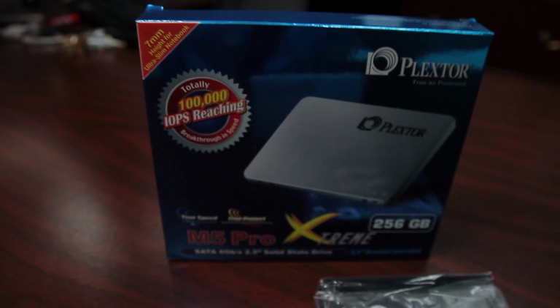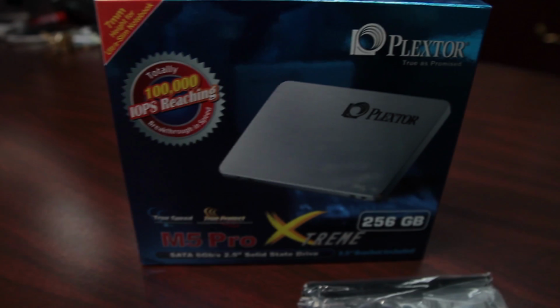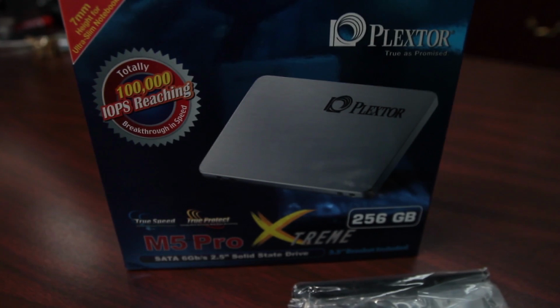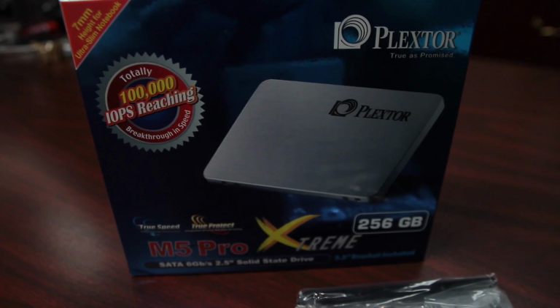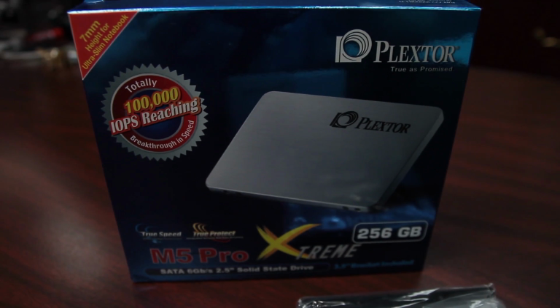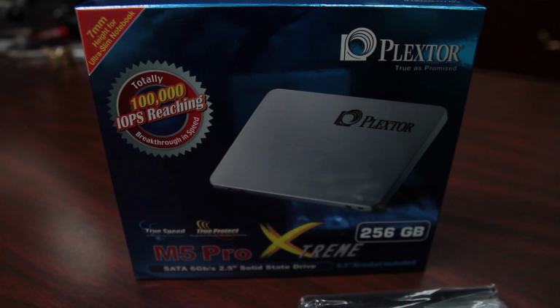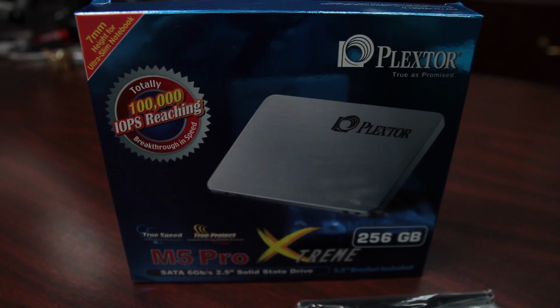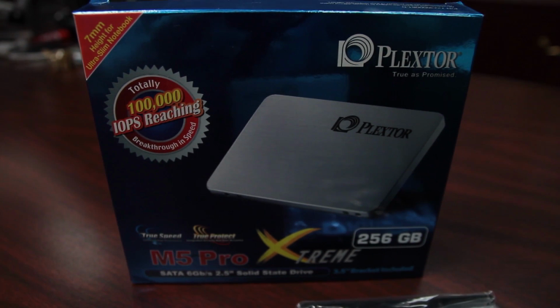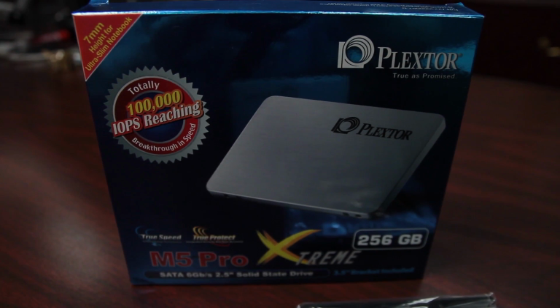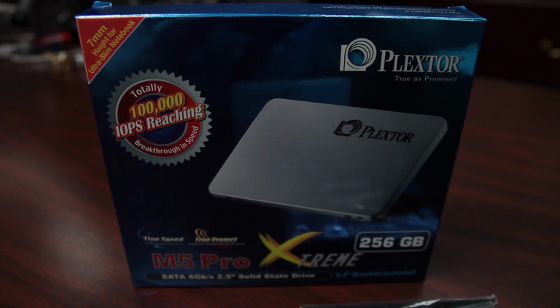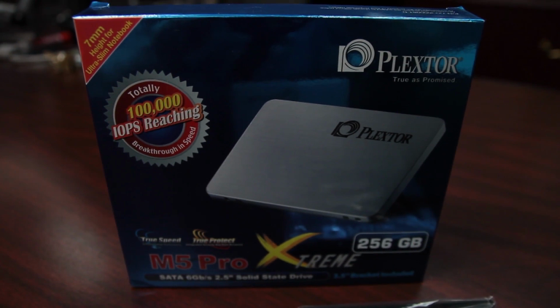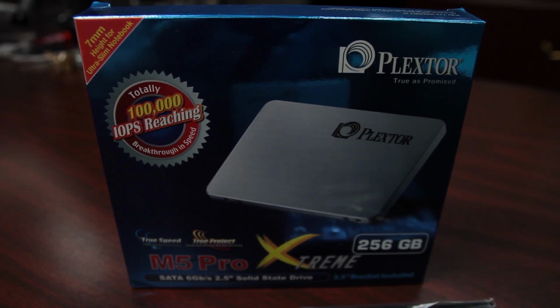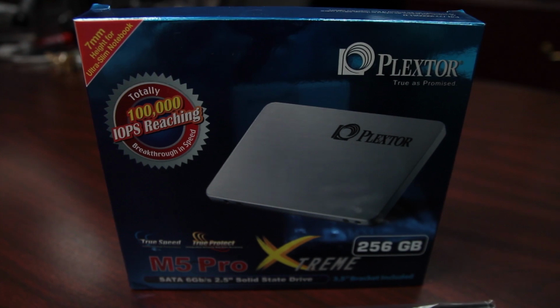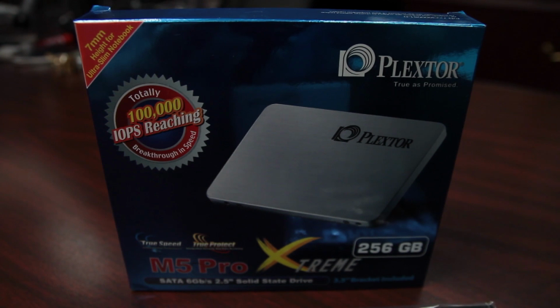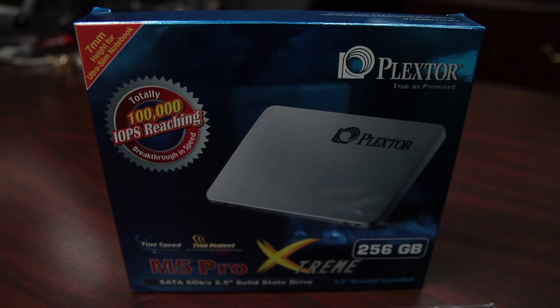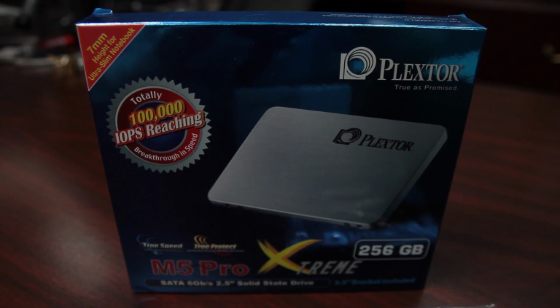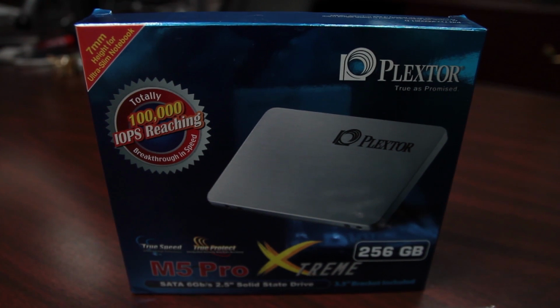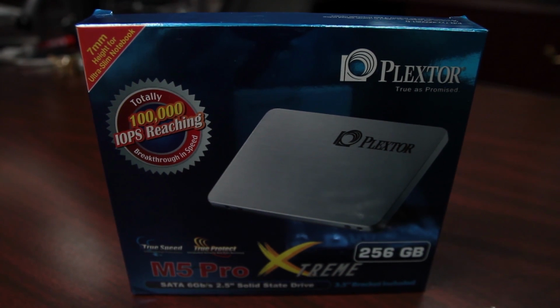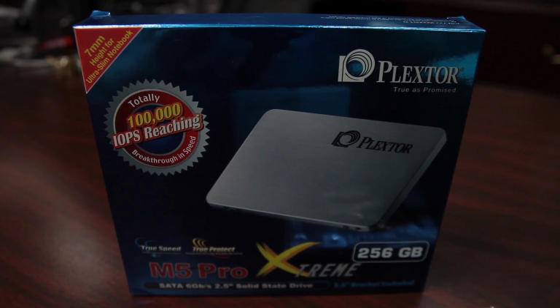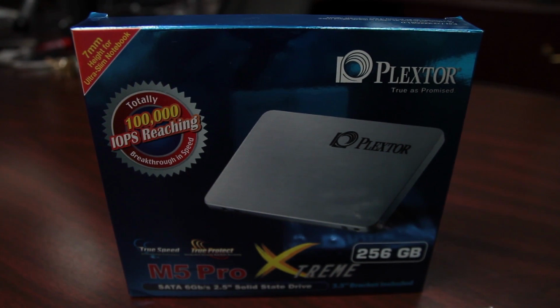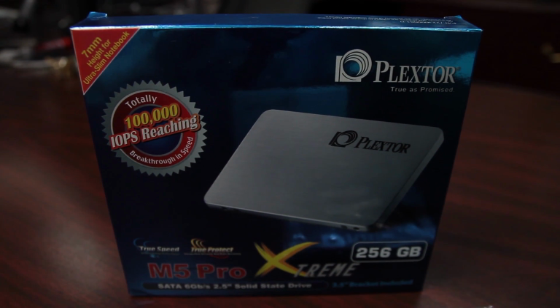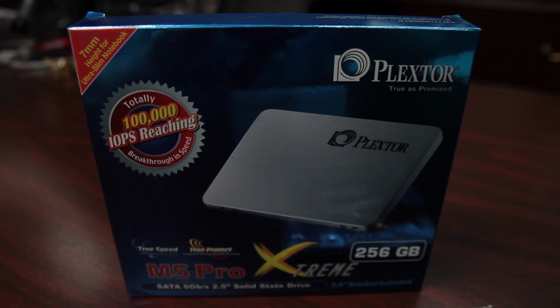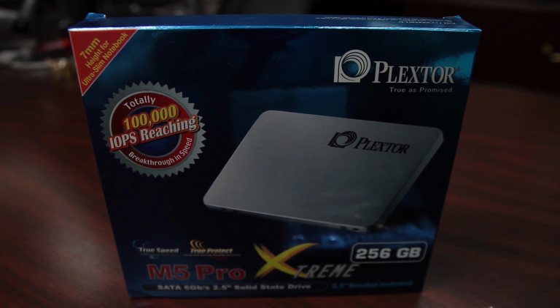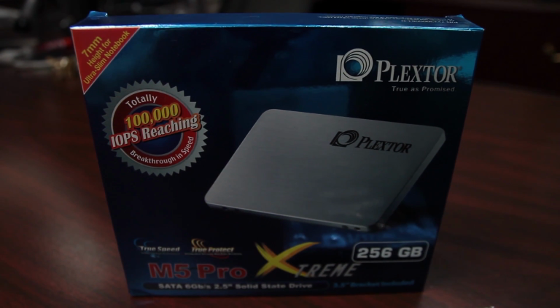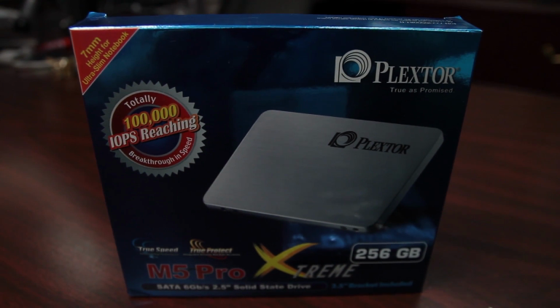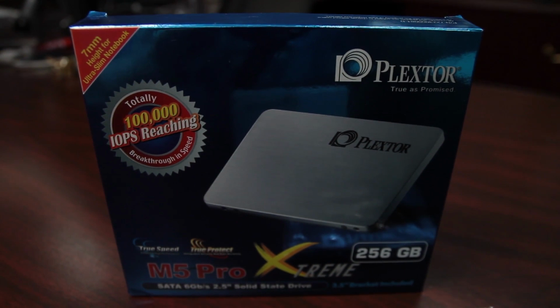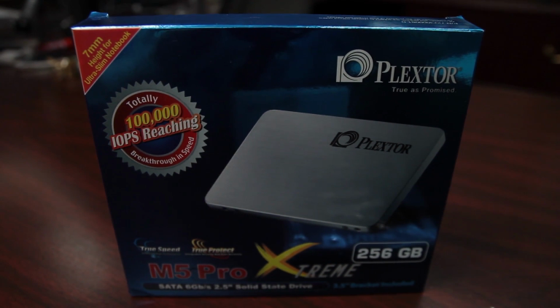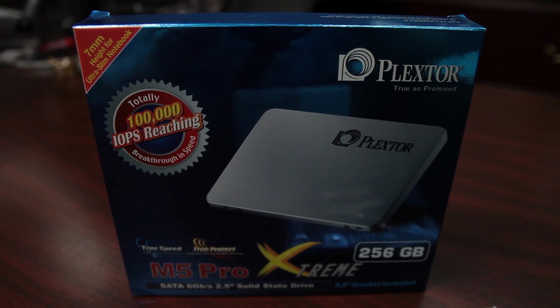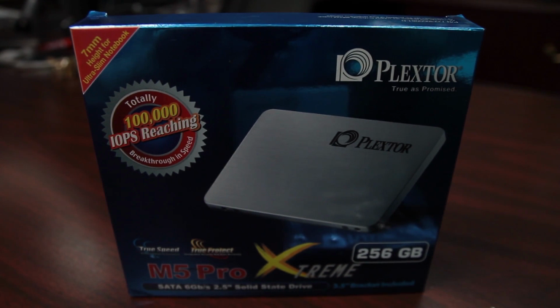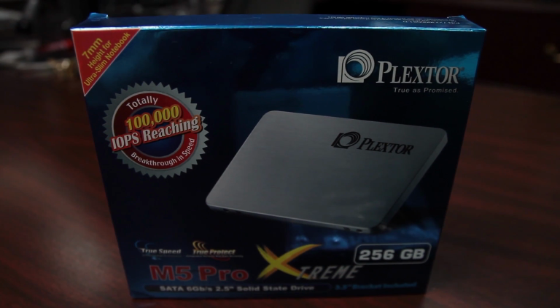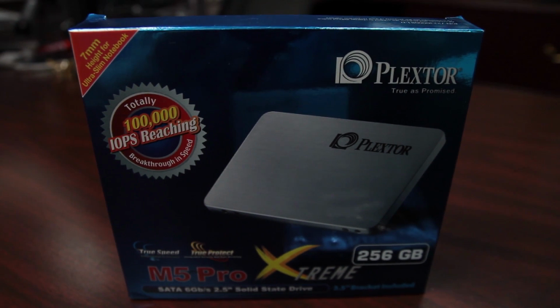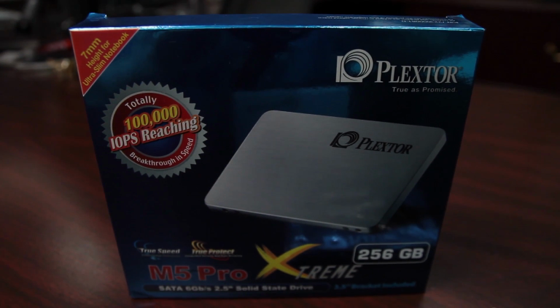How about a Plextor SSD? The M5 Pro Extreme, 256GB worth of it. Right there. Plextor — that's a blast from the past.